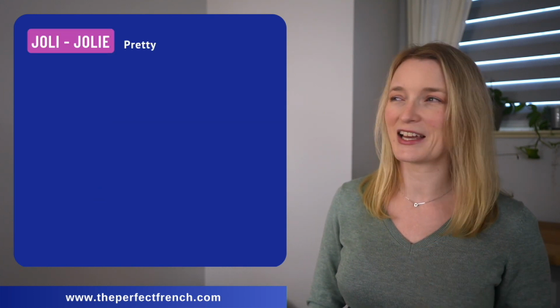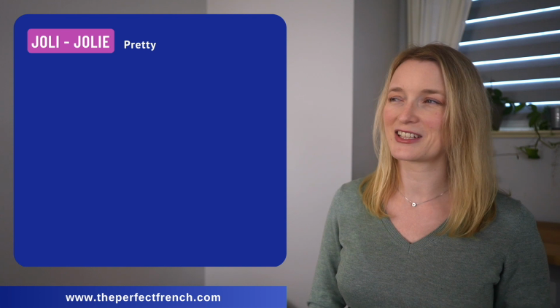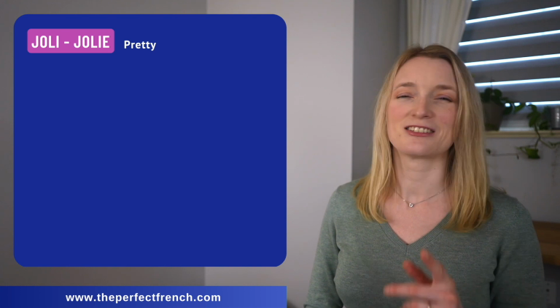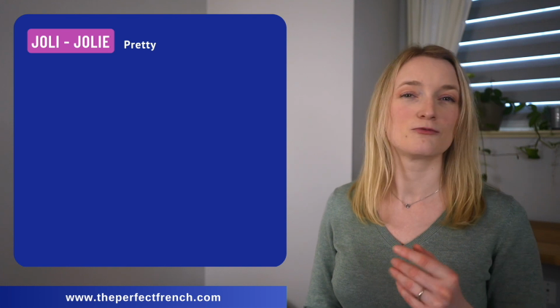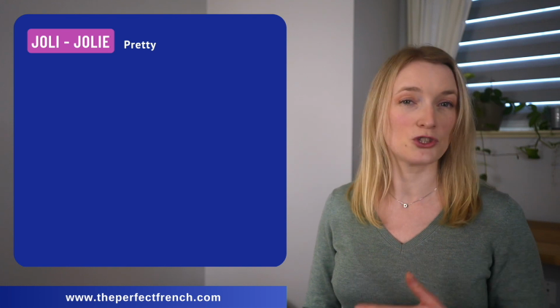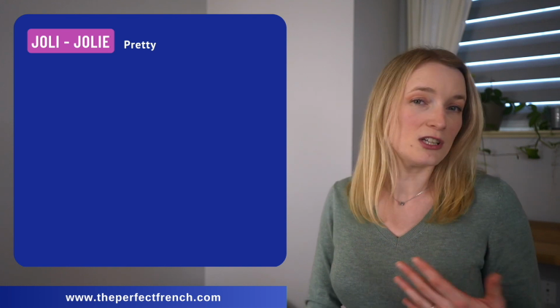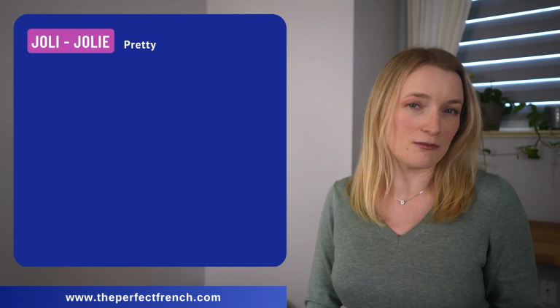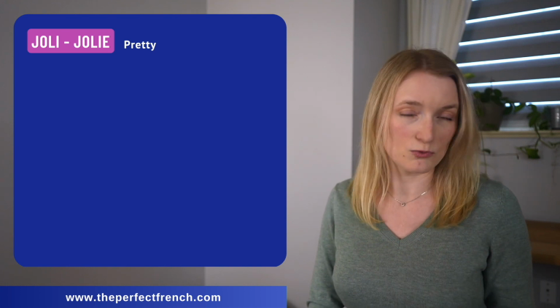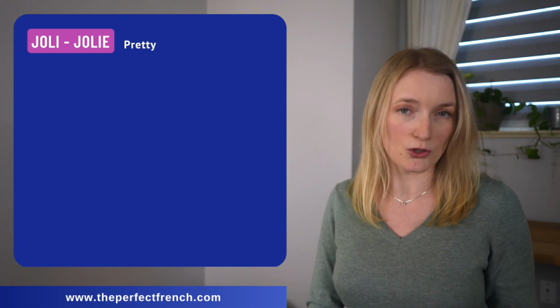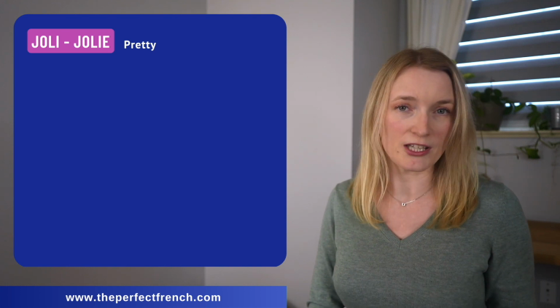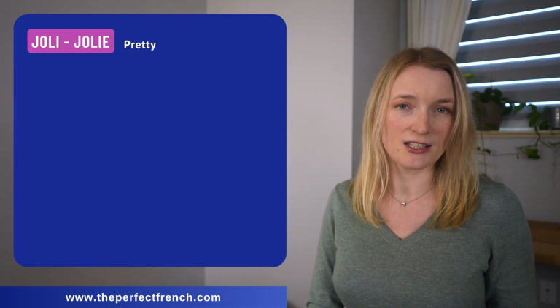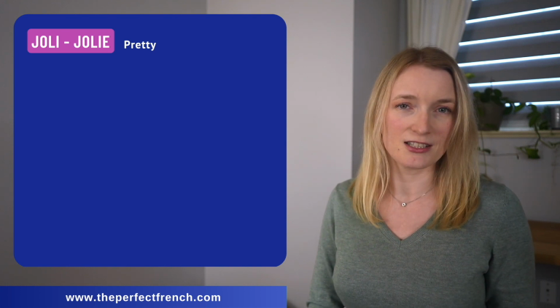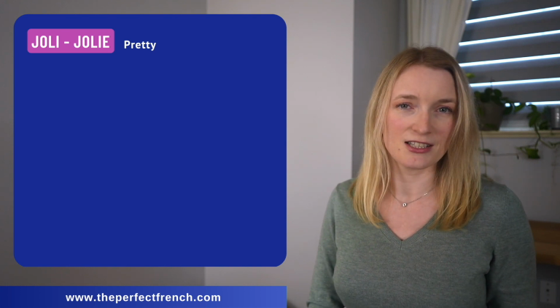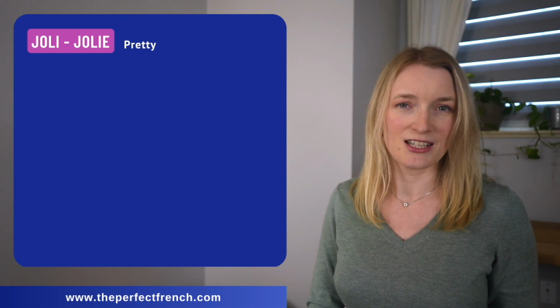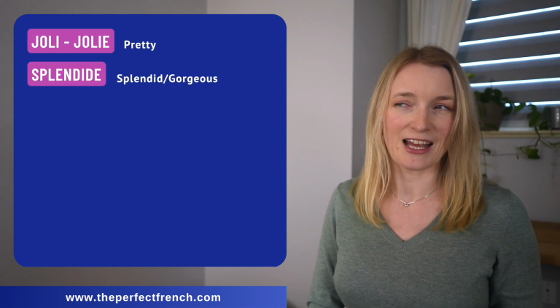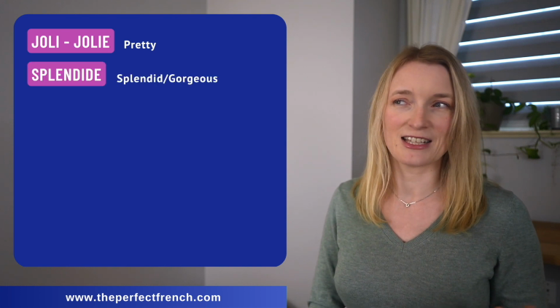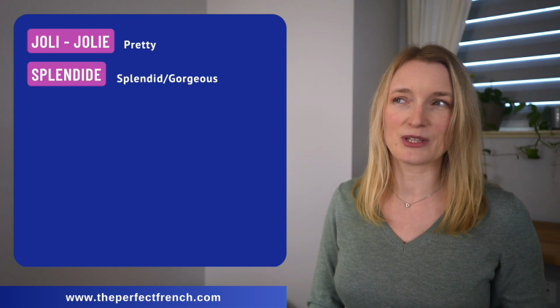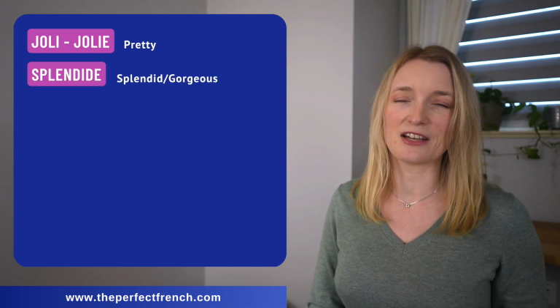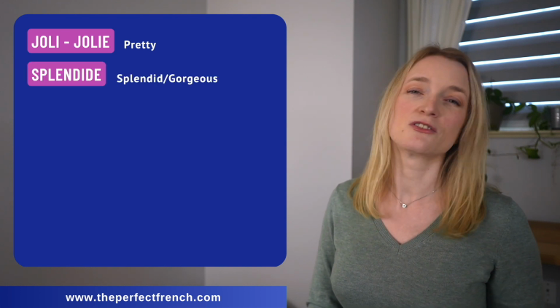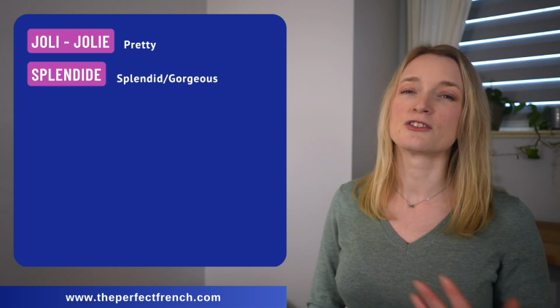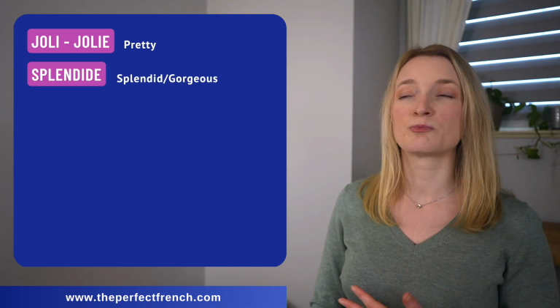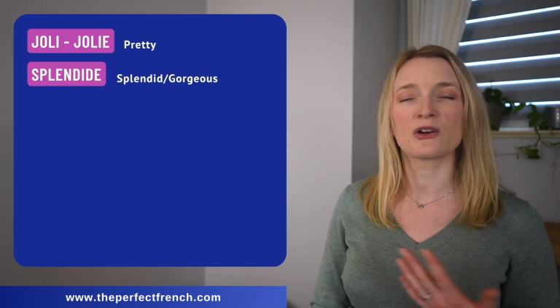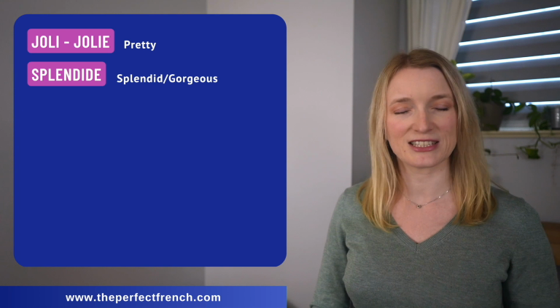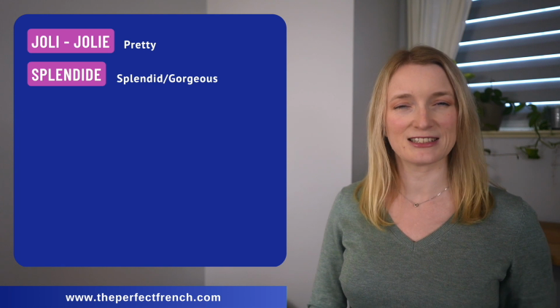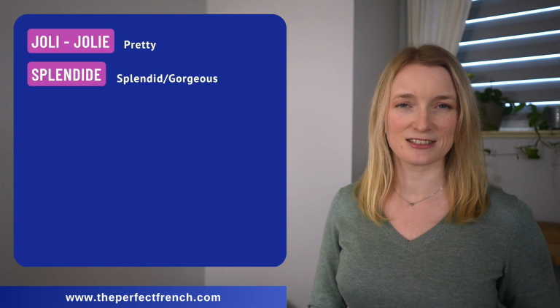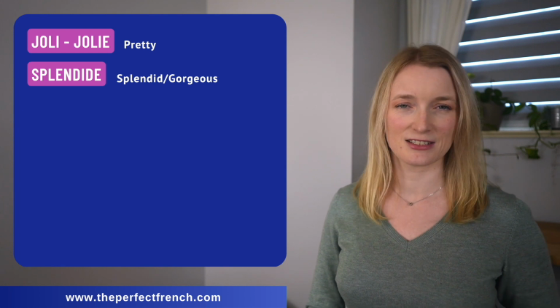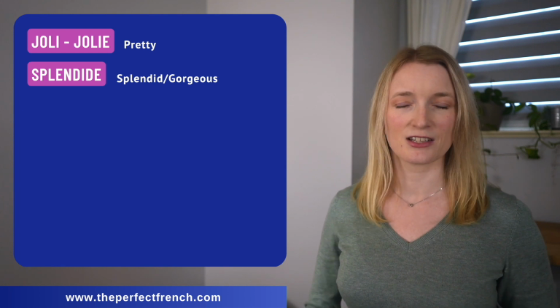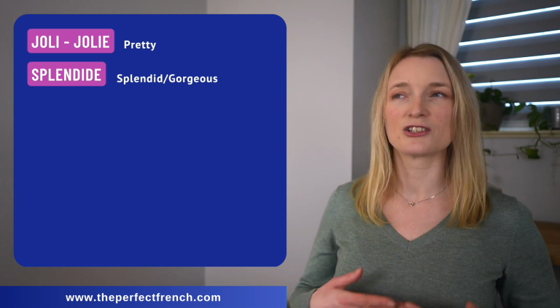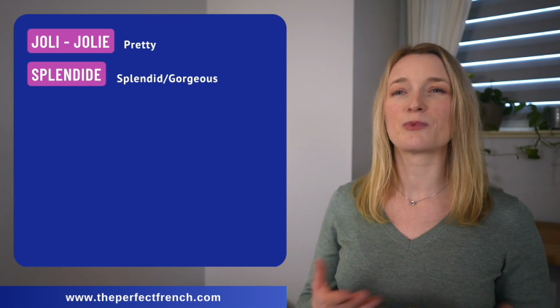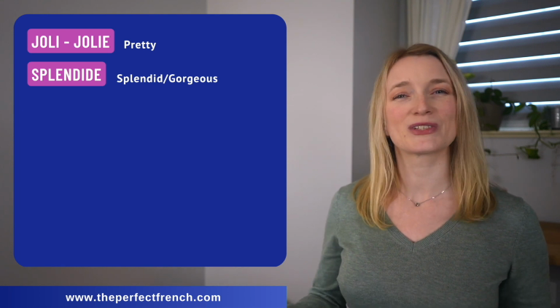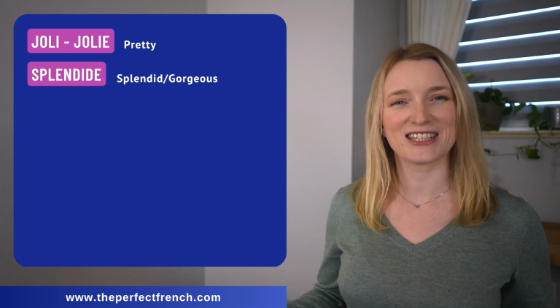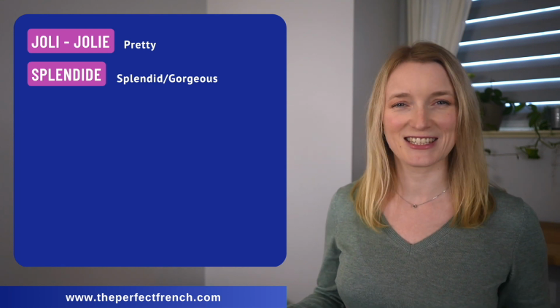We have jolie, jolie, and then we have splendide.